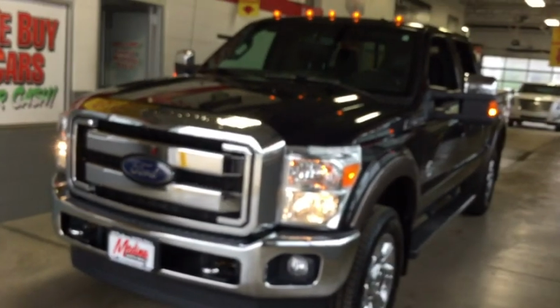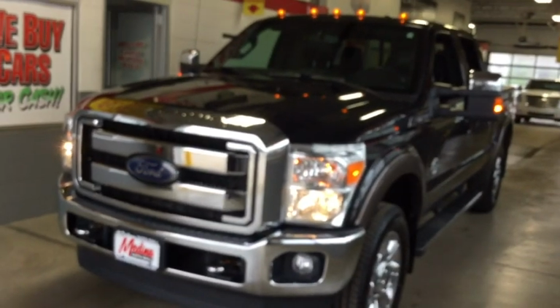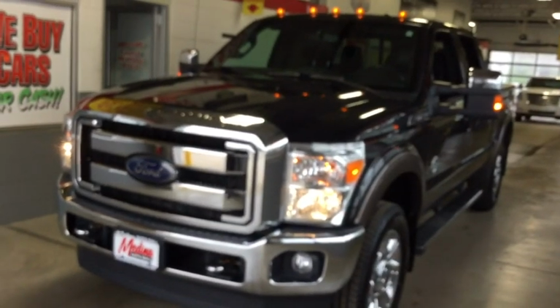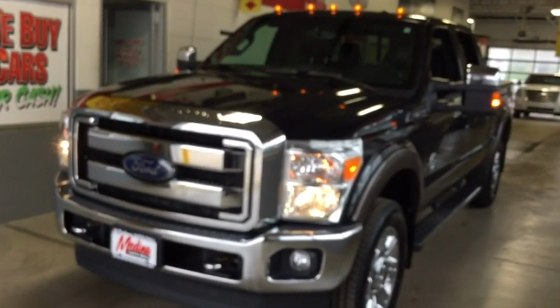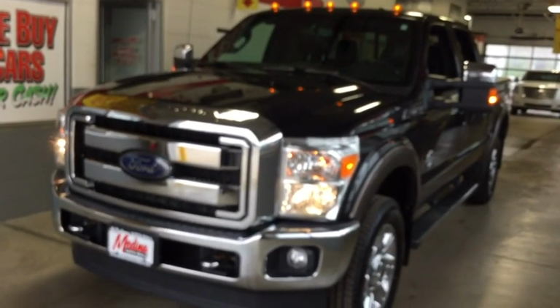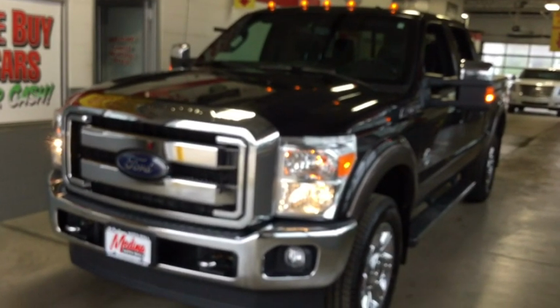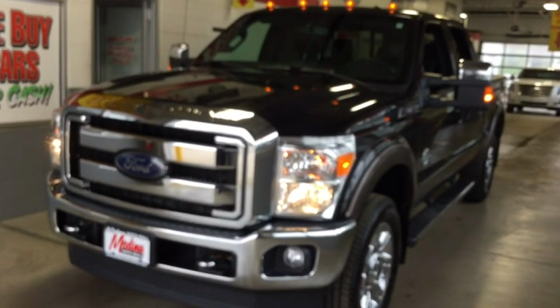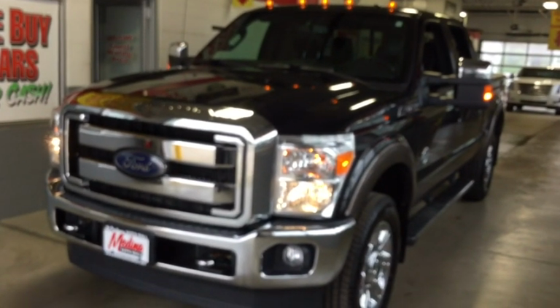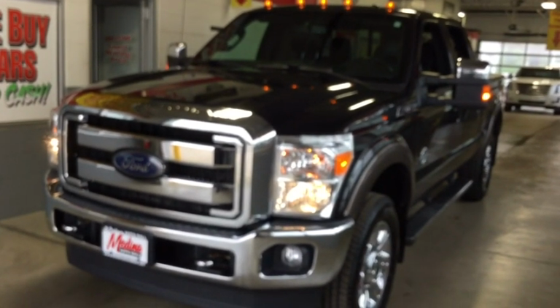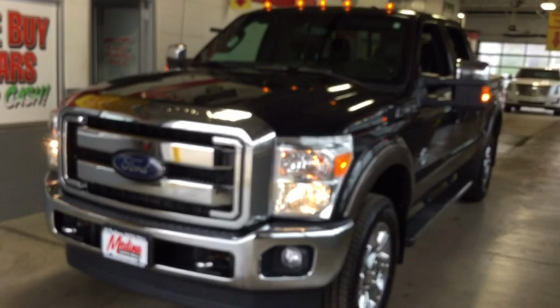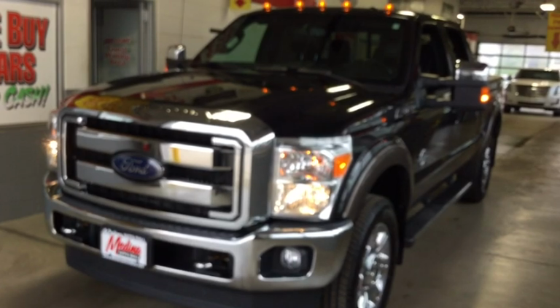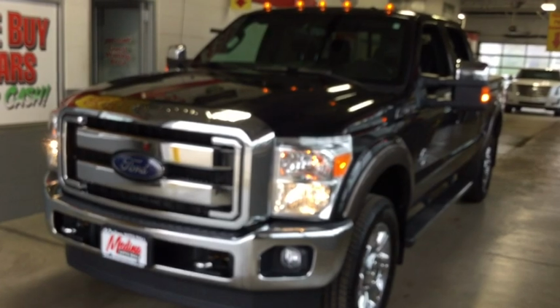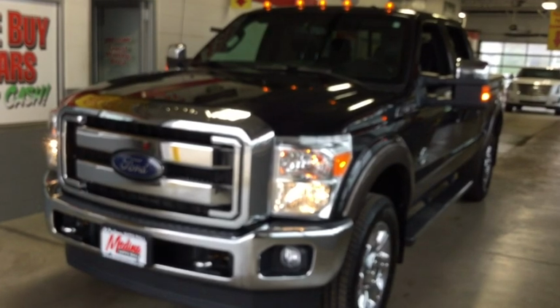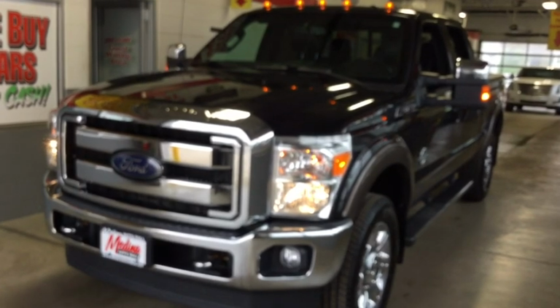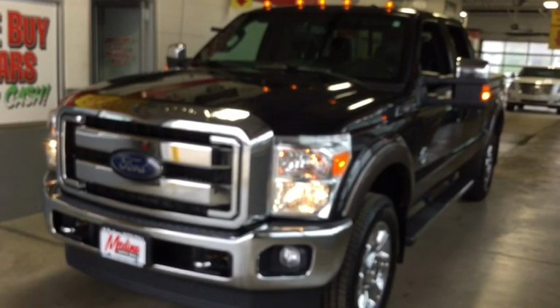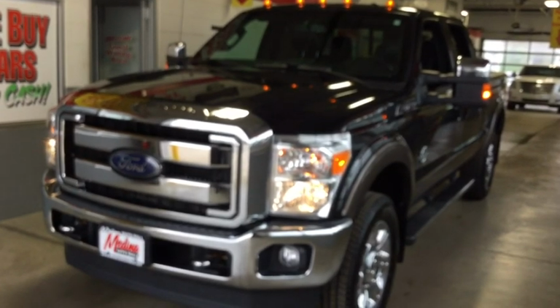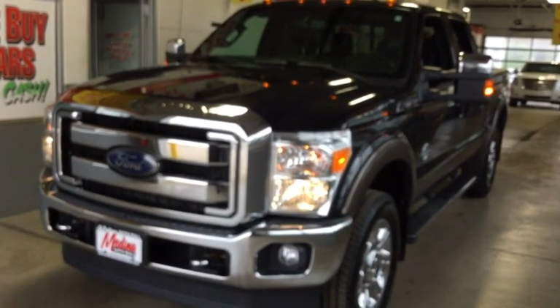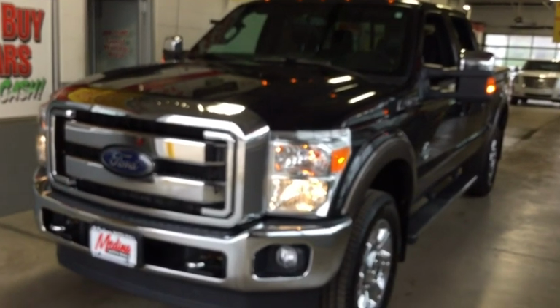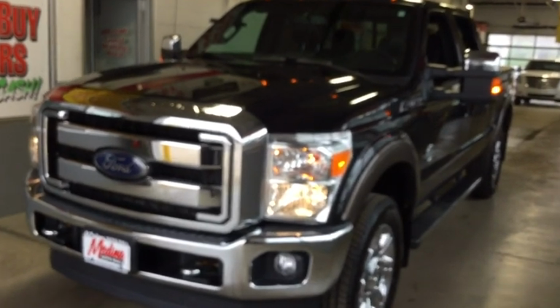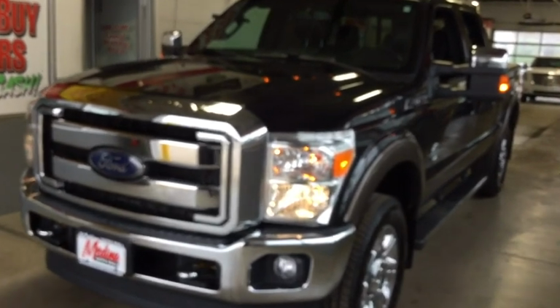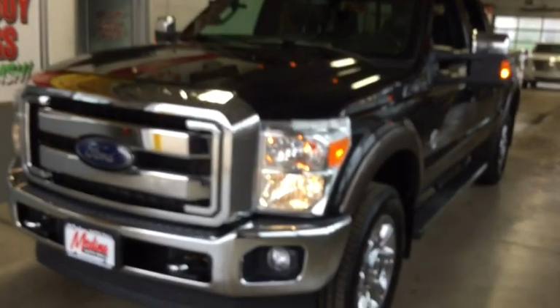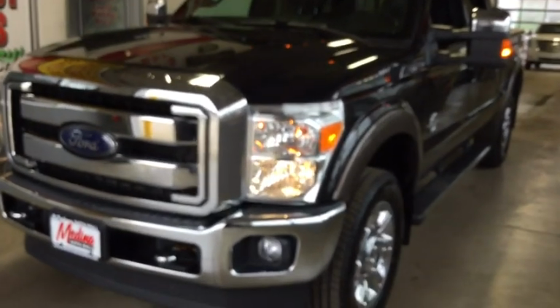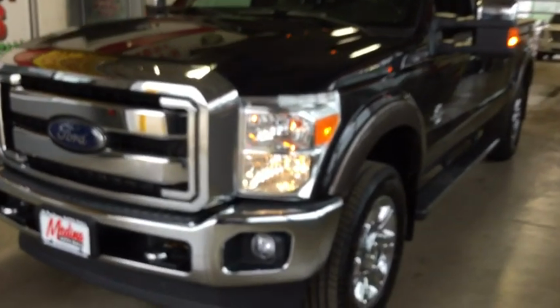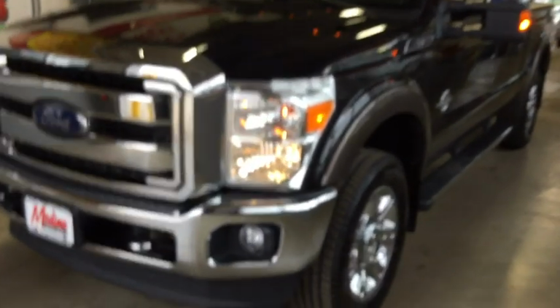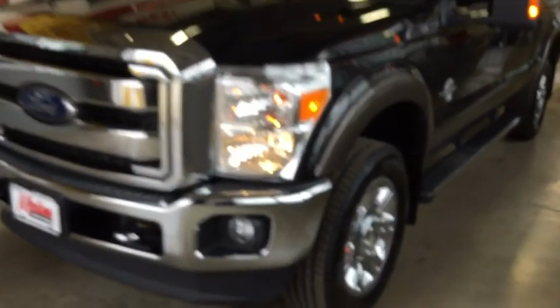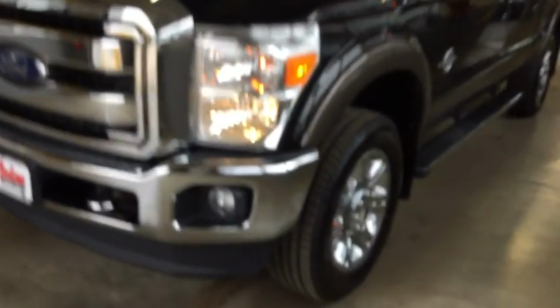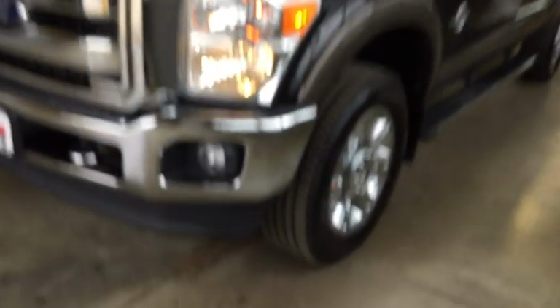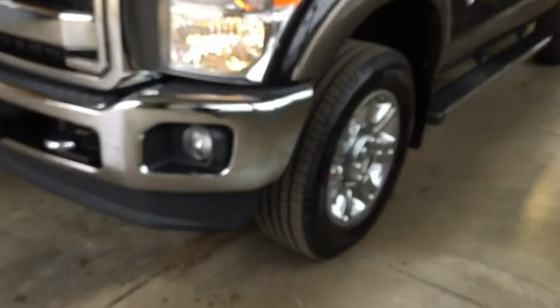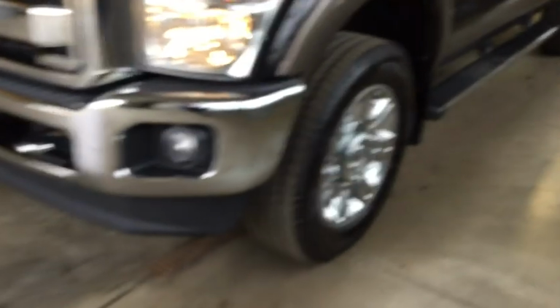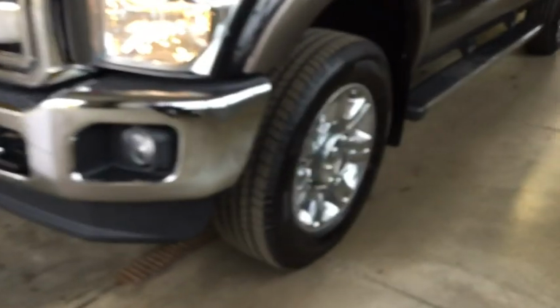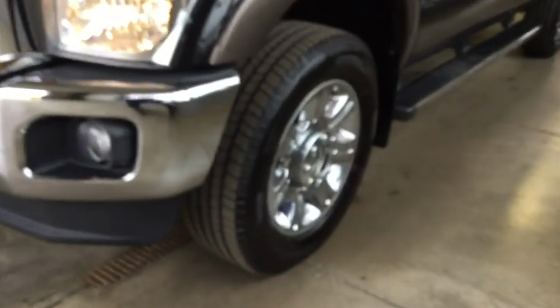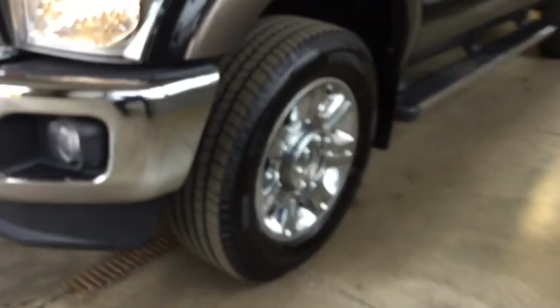Ford F-350 Super Duty. This vehicle has less than 65,000 miles.